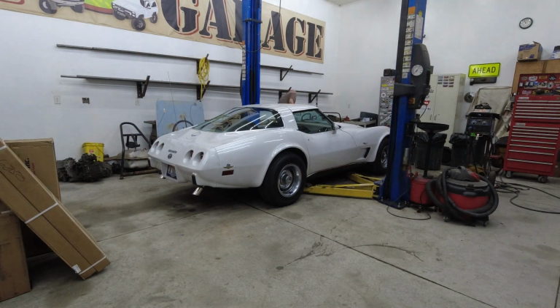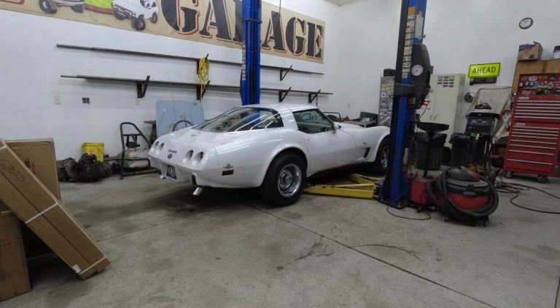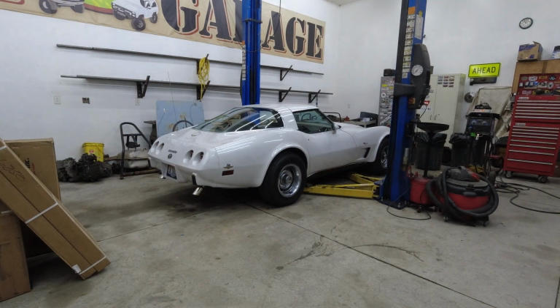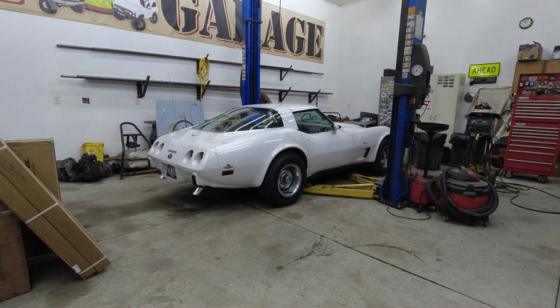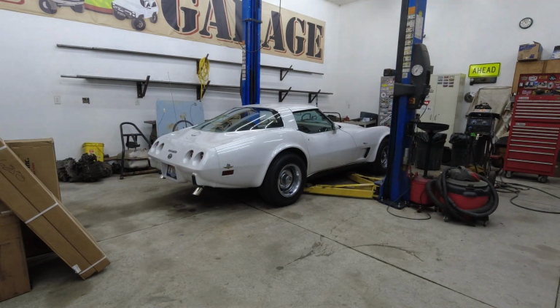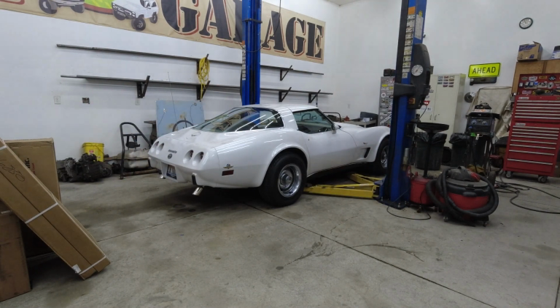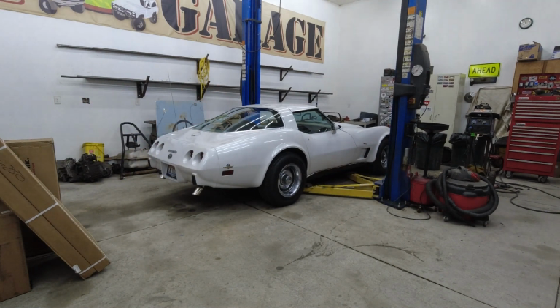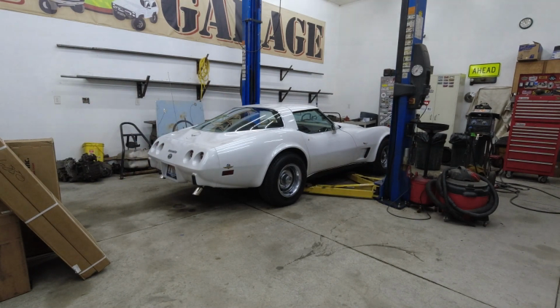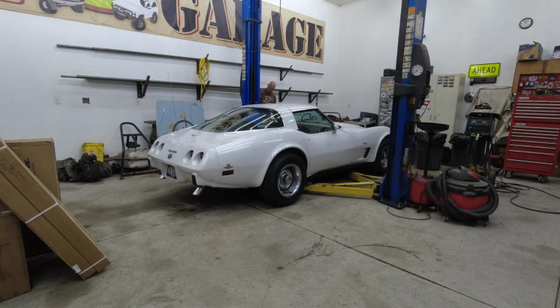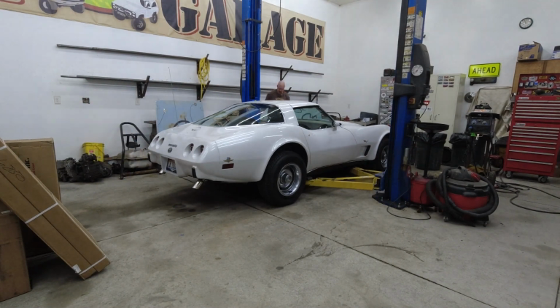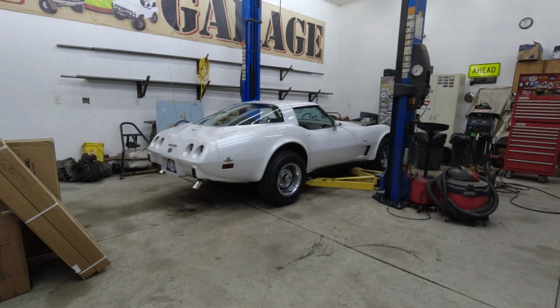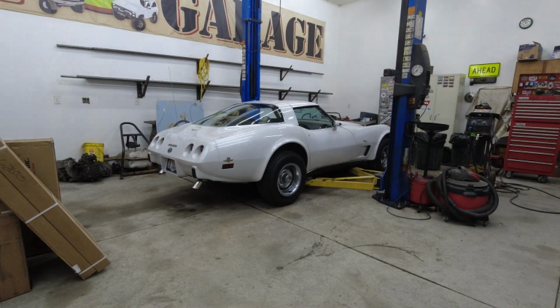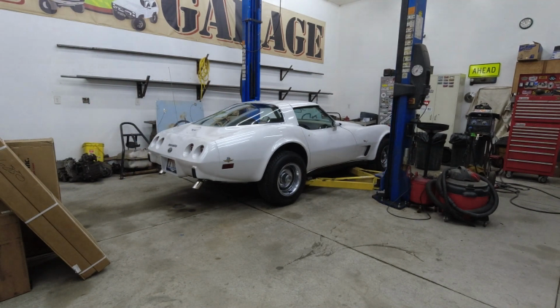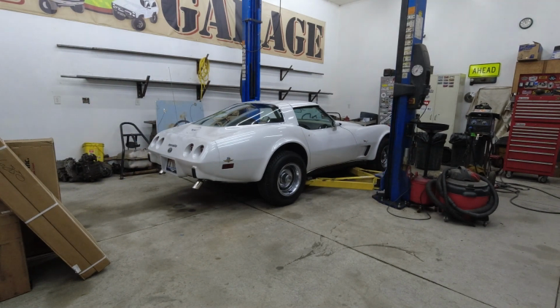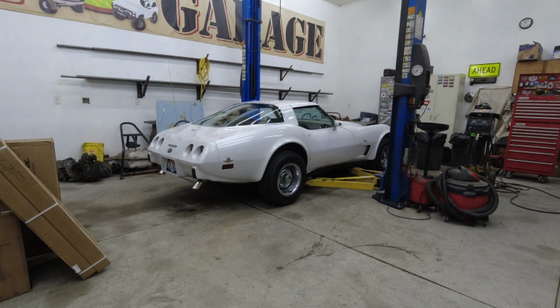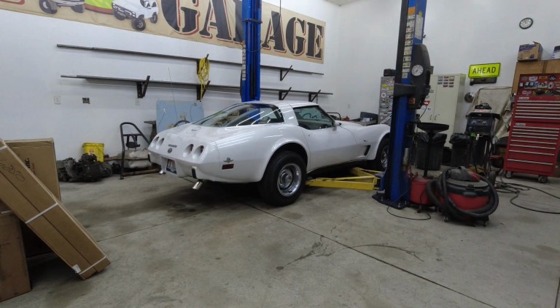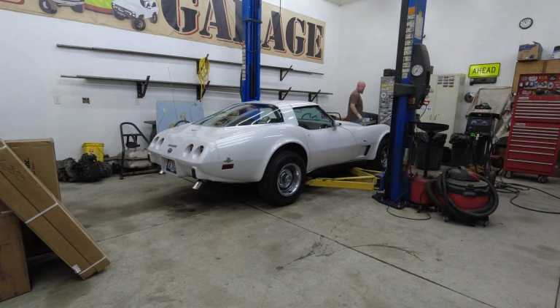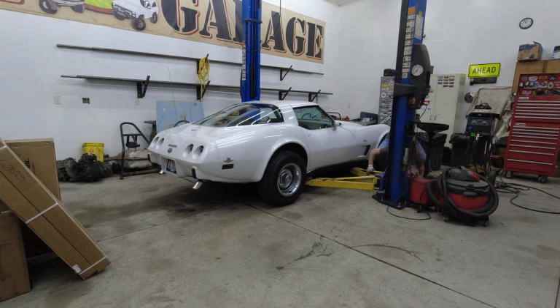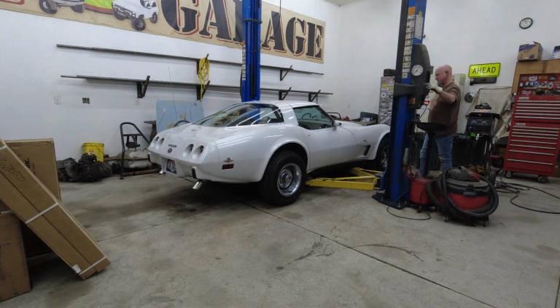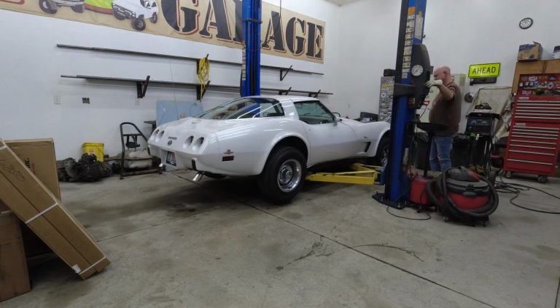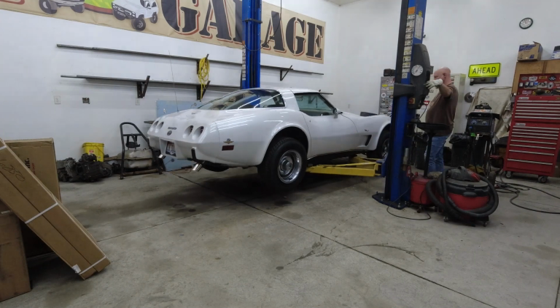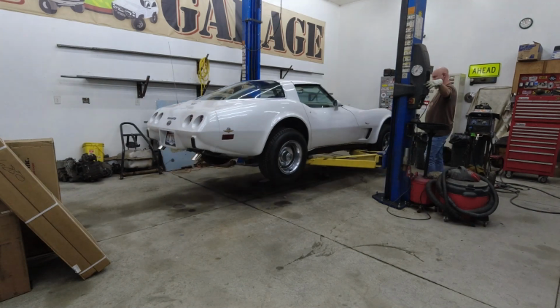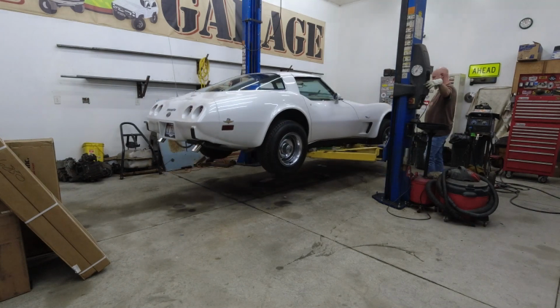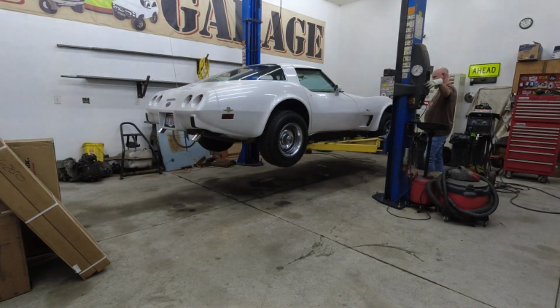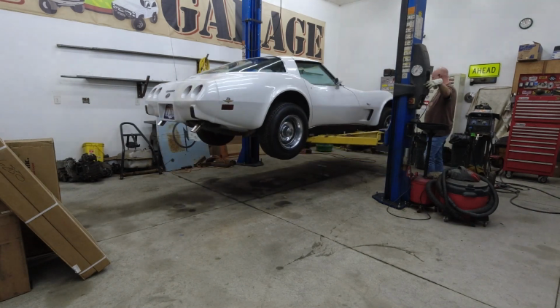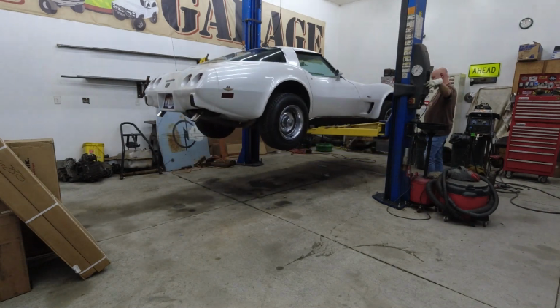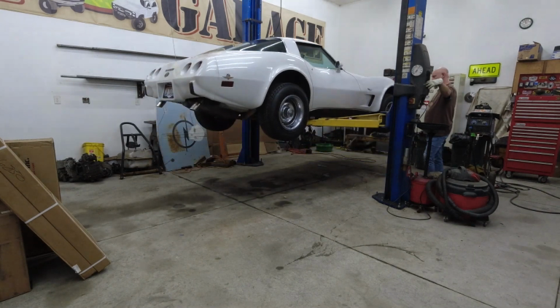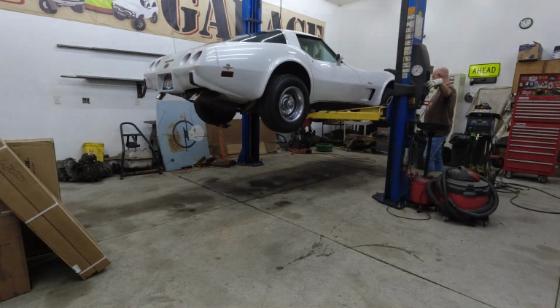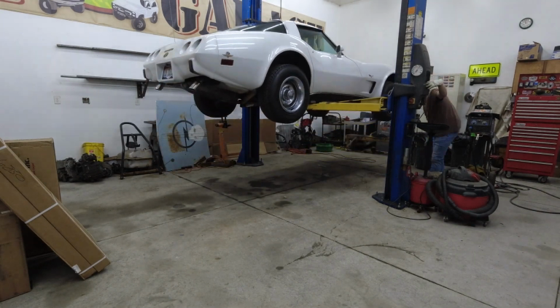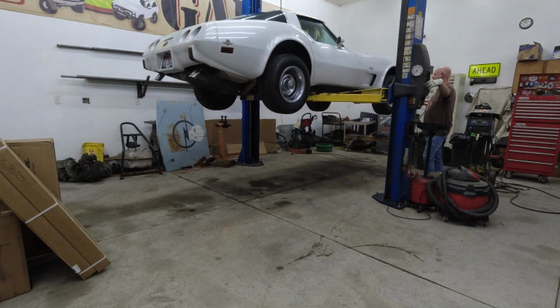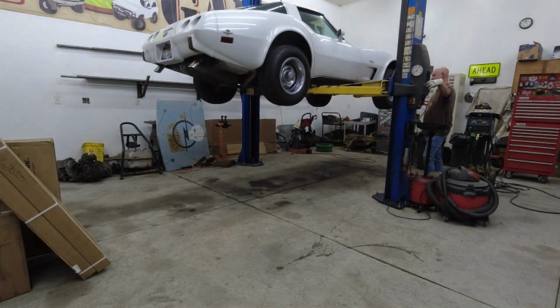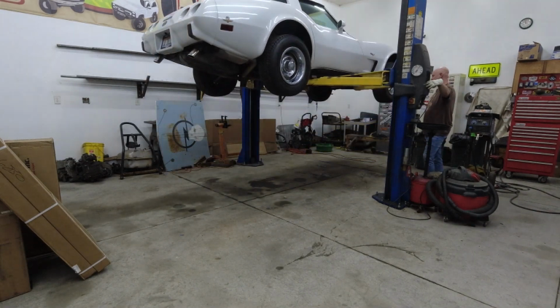Once we got the Vette up on the lift, the first step was to remove the spare tire carrier, since it sits directly under the fuel tank.